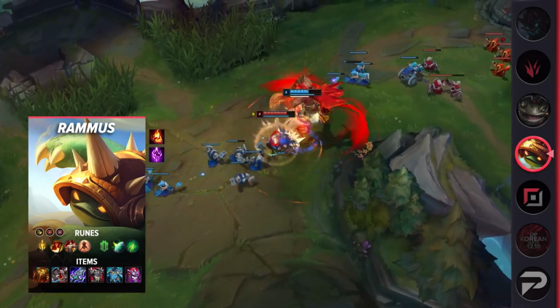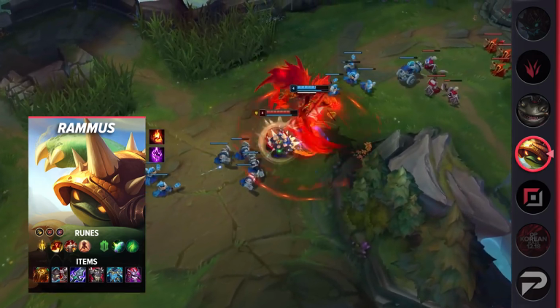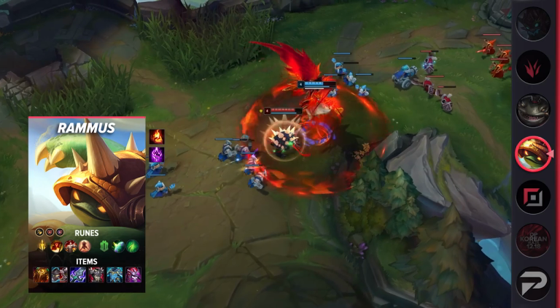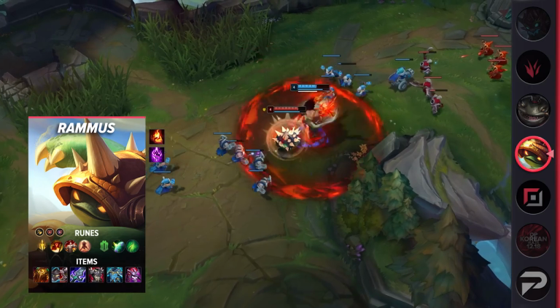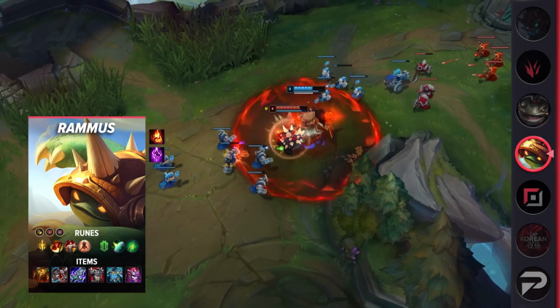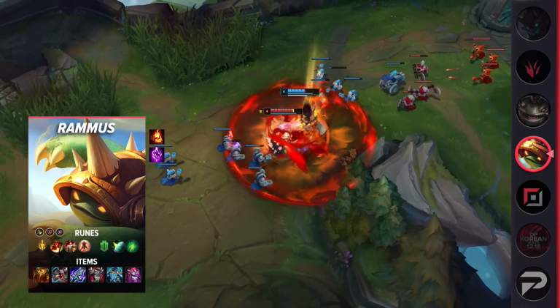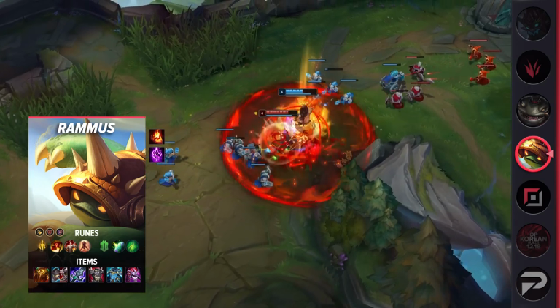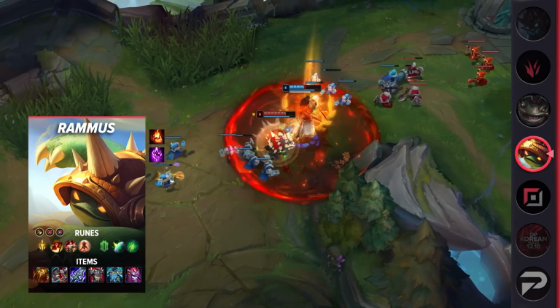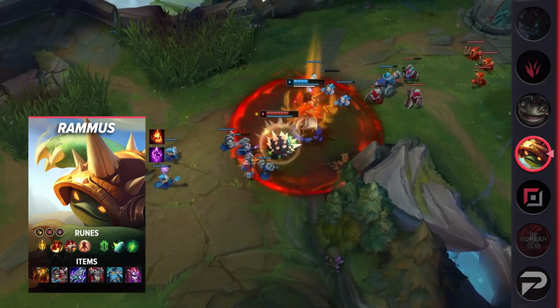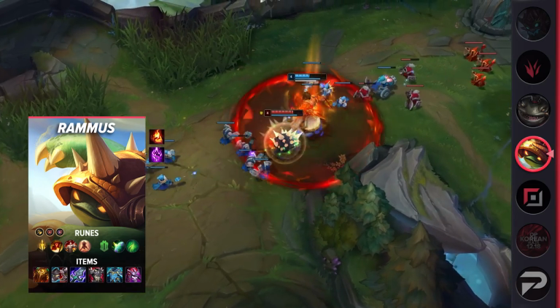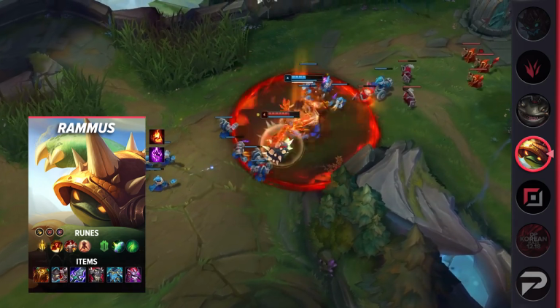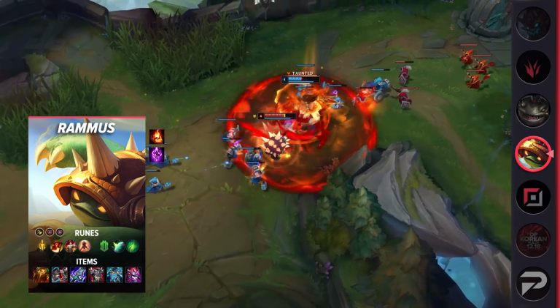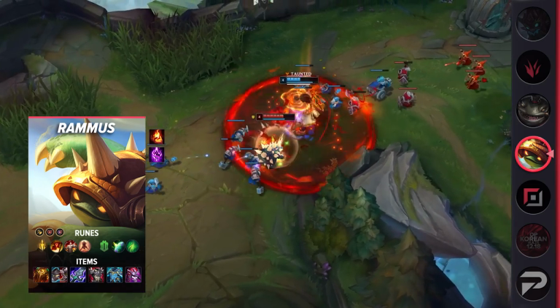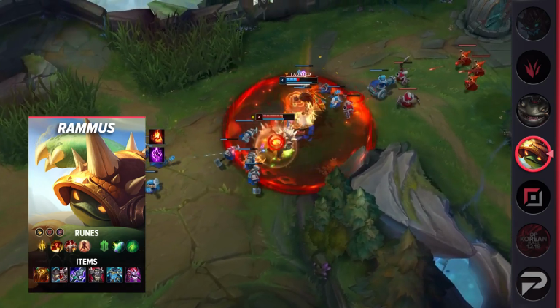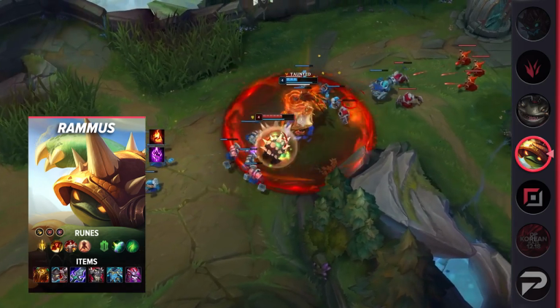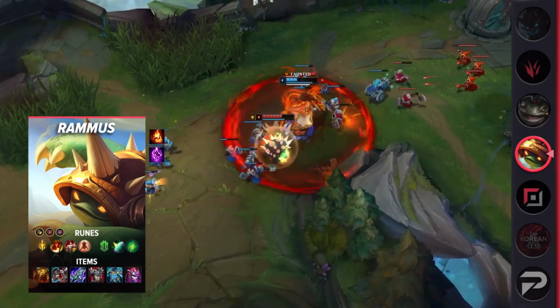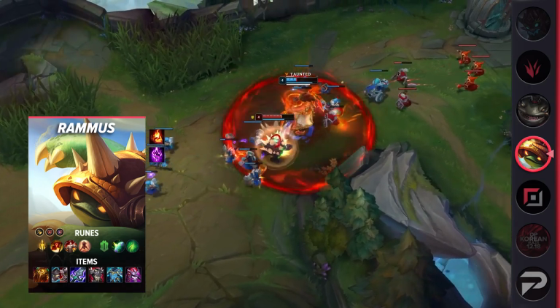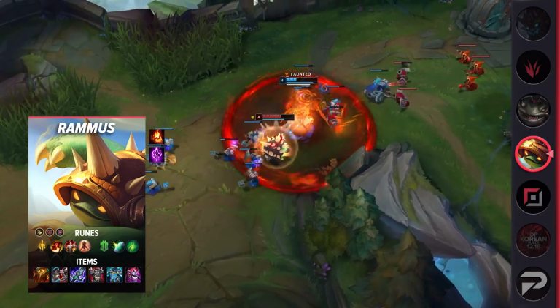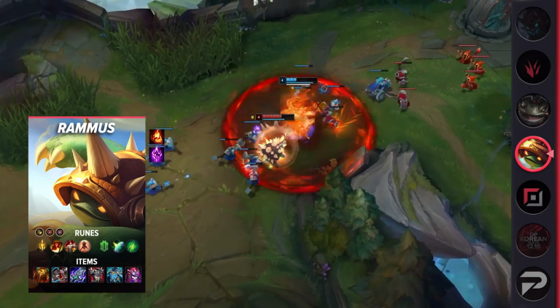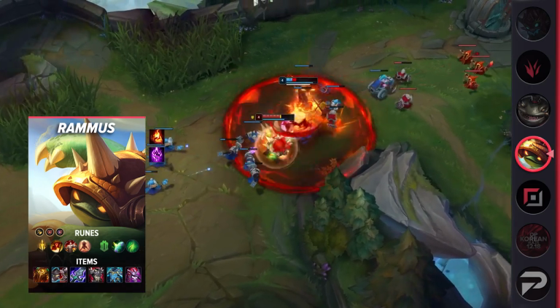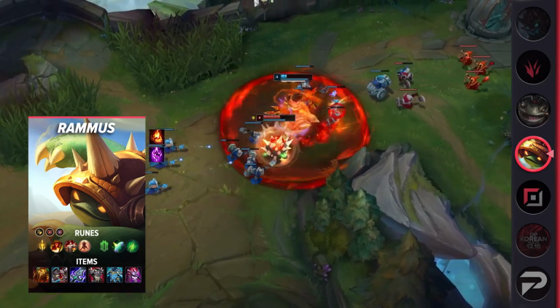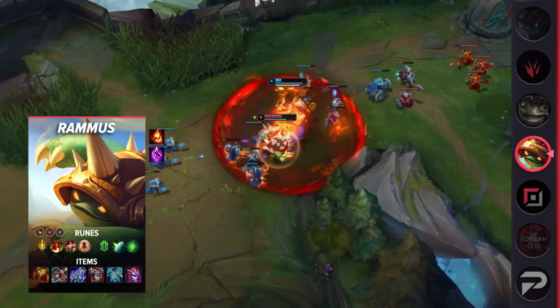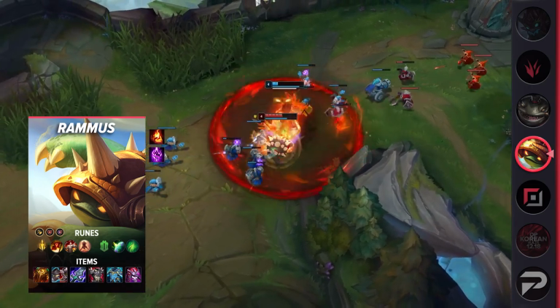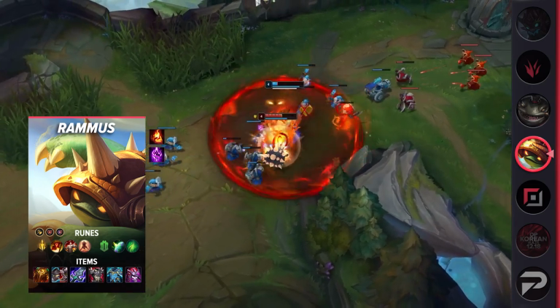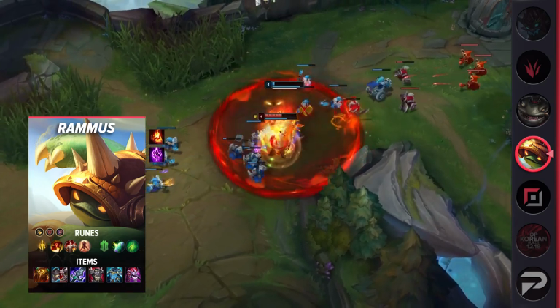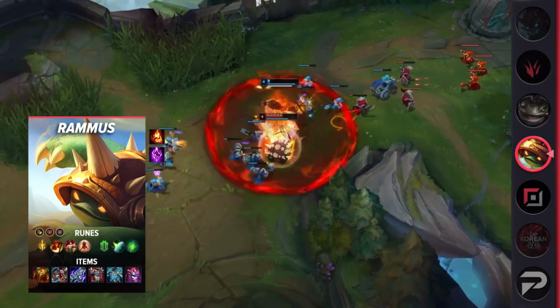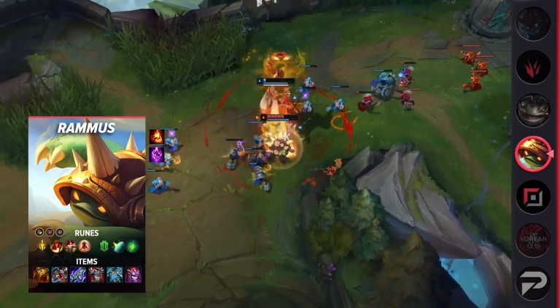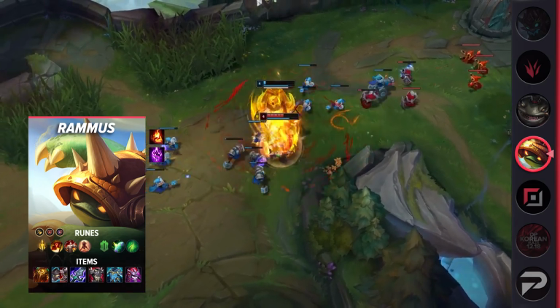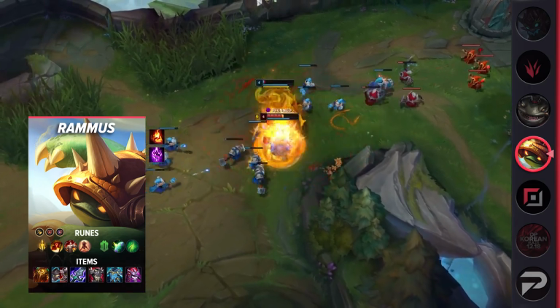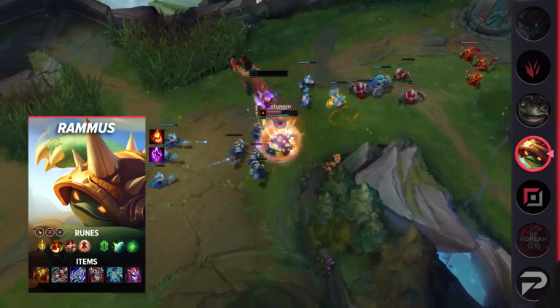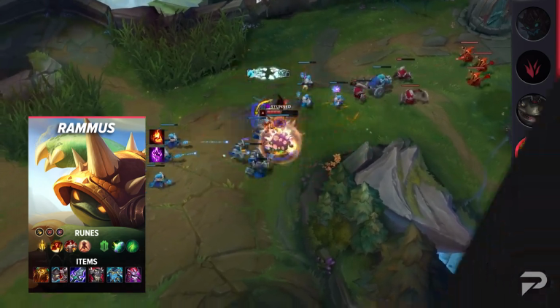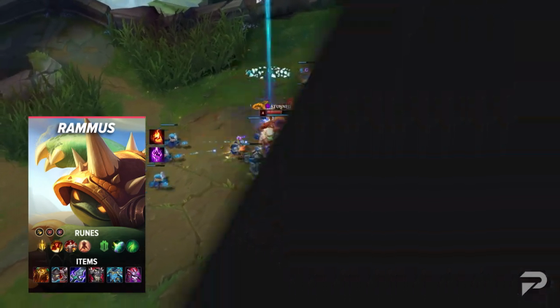Blade of the Ruined King paired with Lethal Tempo suffices for basic attack damage, while adding aggressive defensive options makes Rammus a tanky DPS threat. It's worth noting that players run Ignite with this setup for some incredible kill pressure and even 1v2 potential if he gets ganked with a big minion wave by his side.